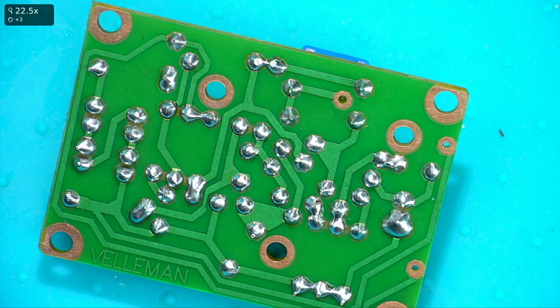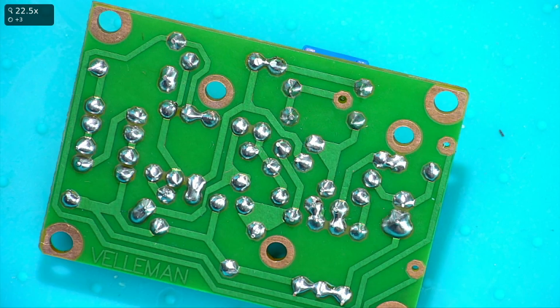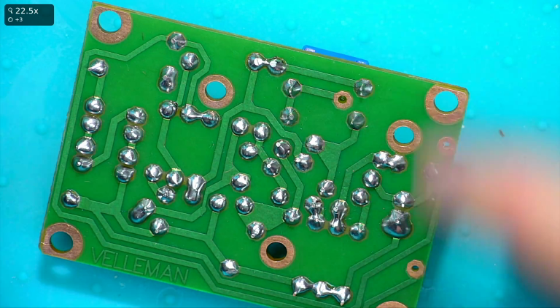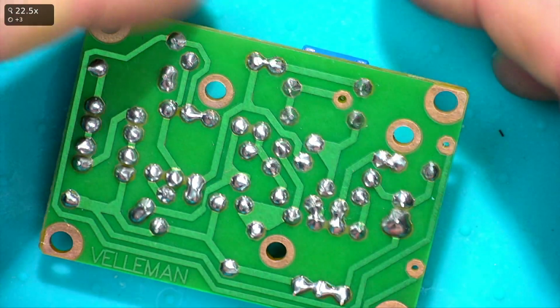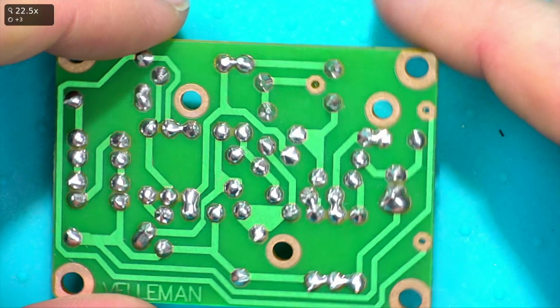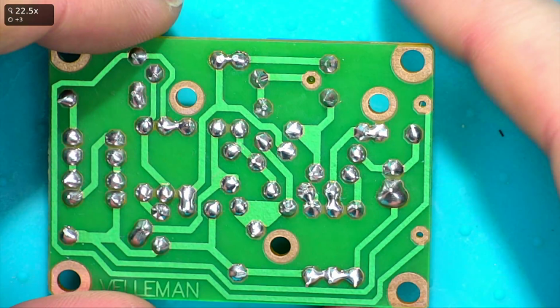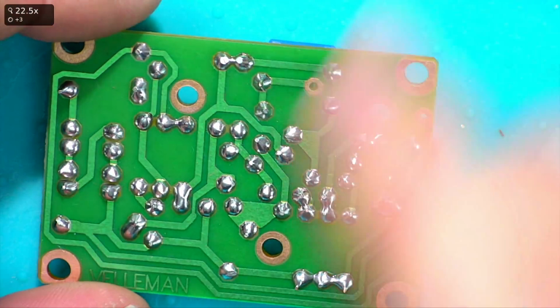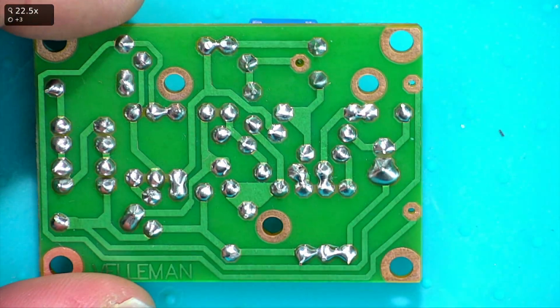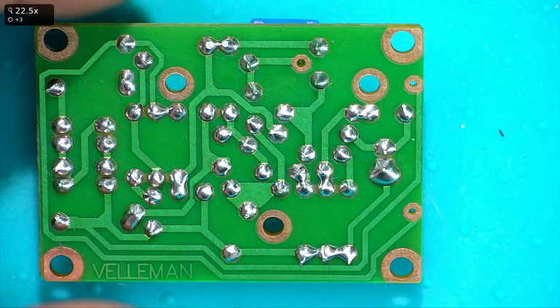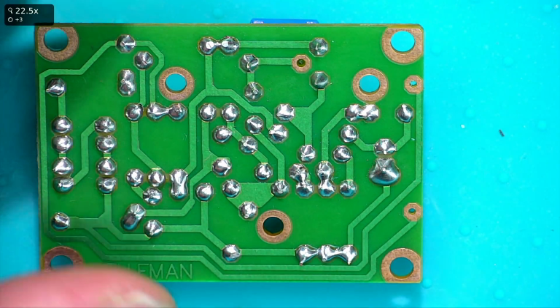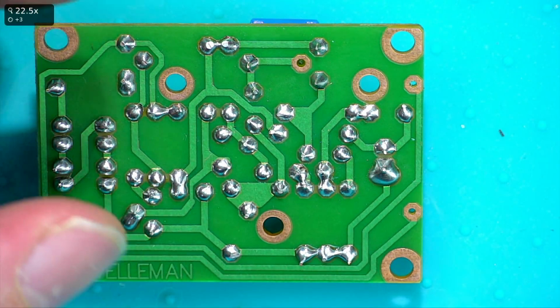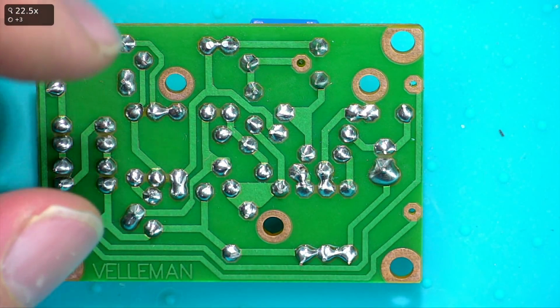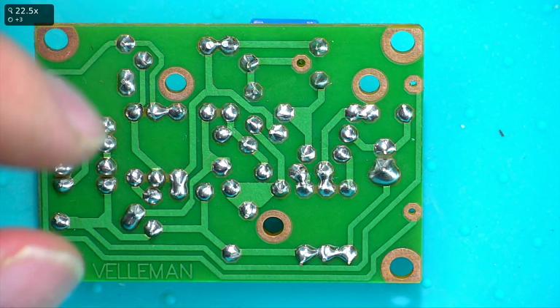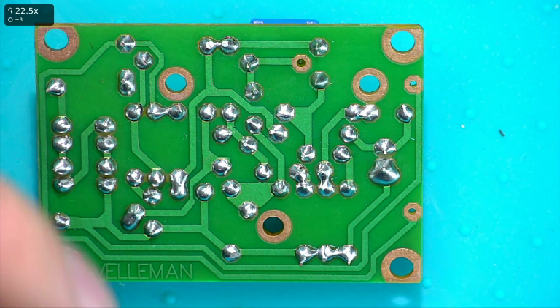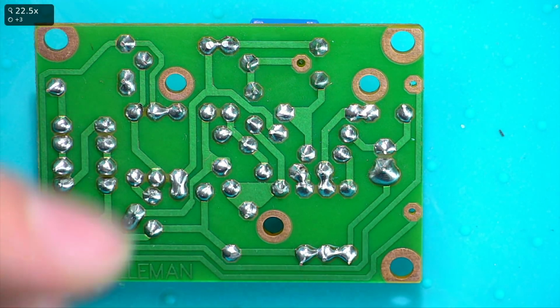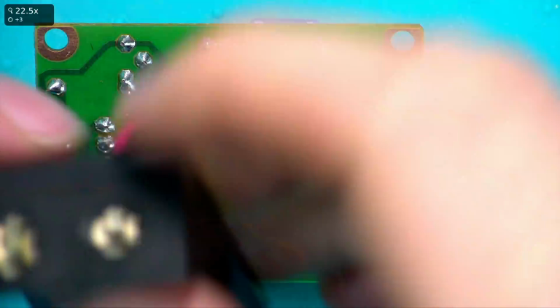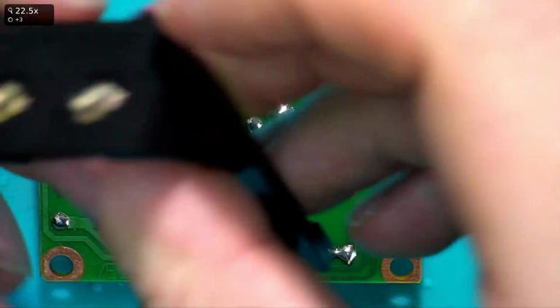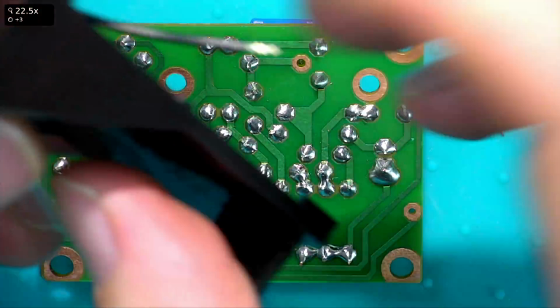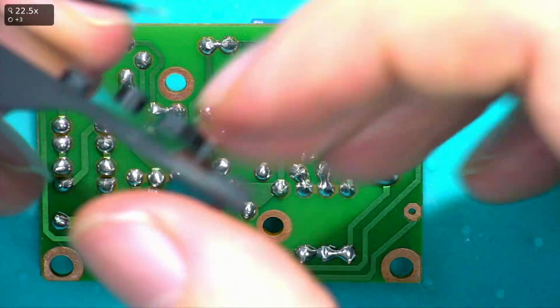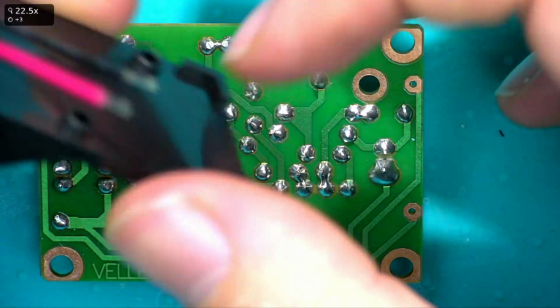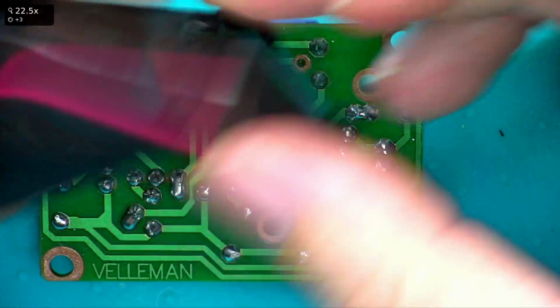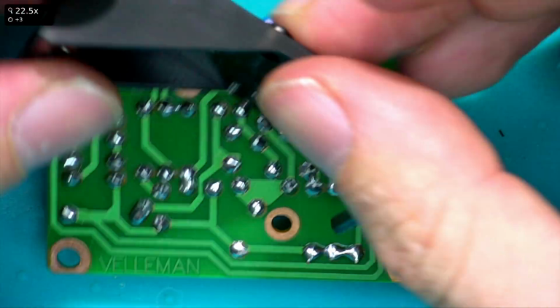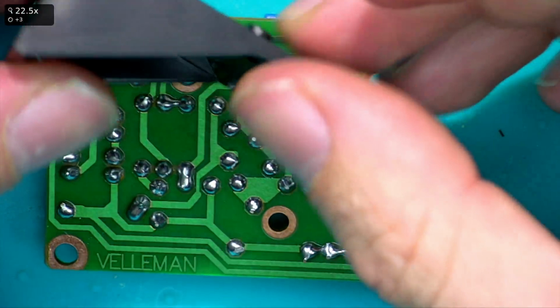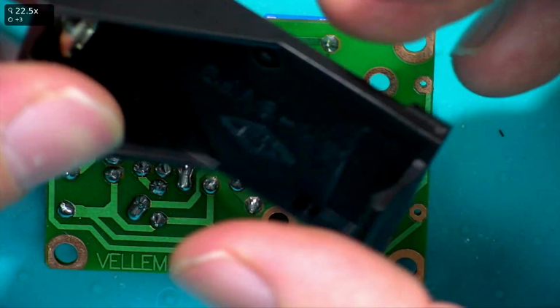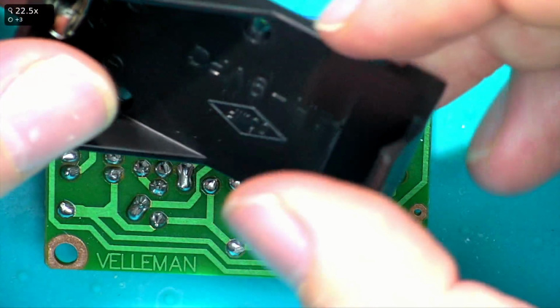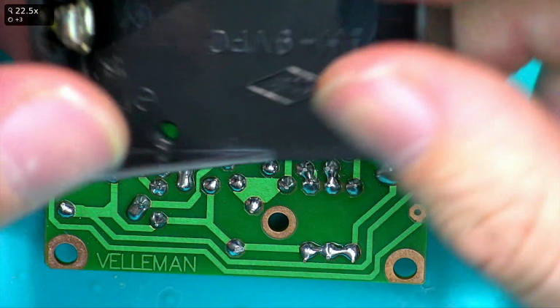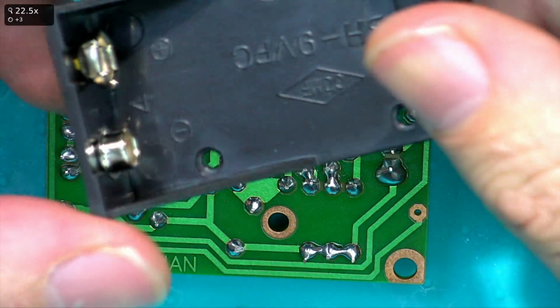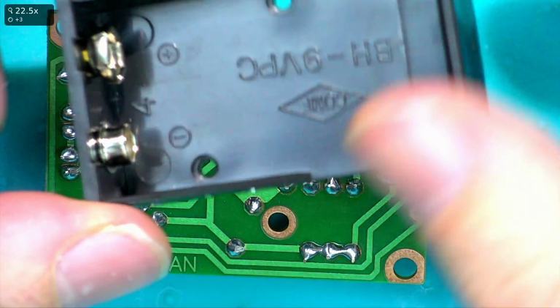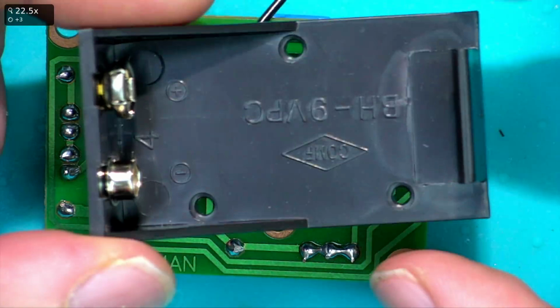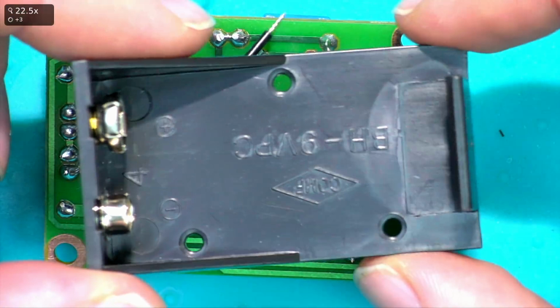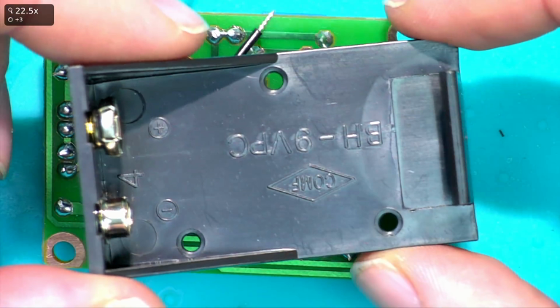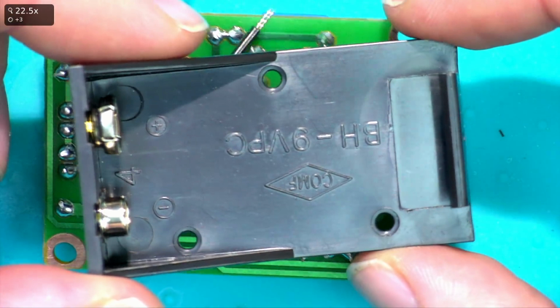The last step is to solder the battery connector on.